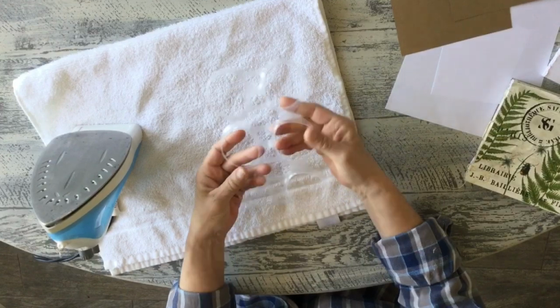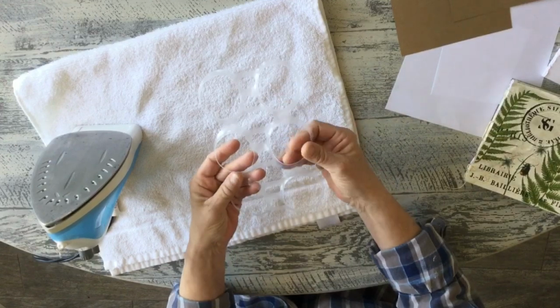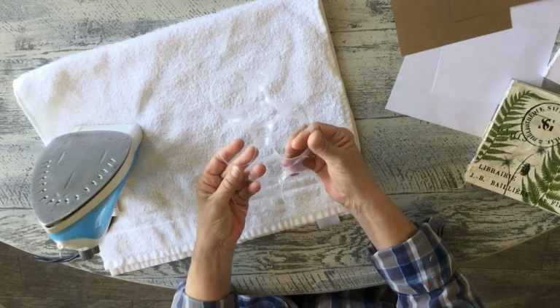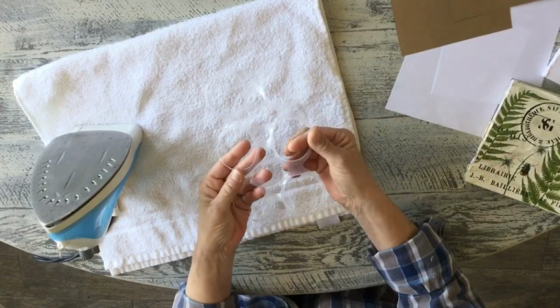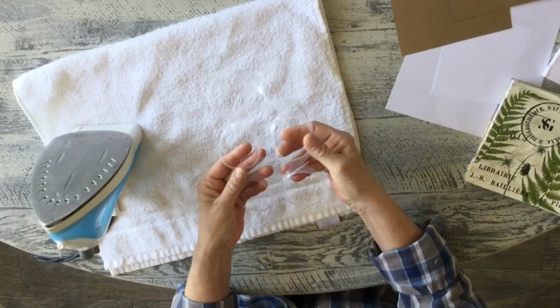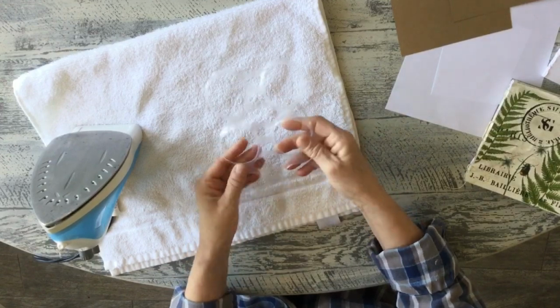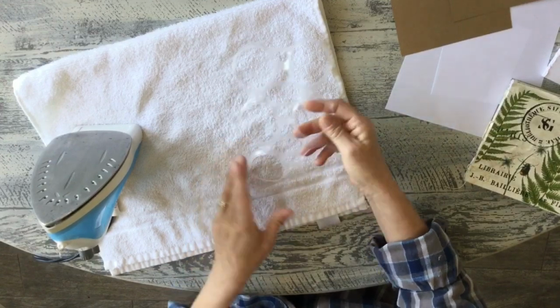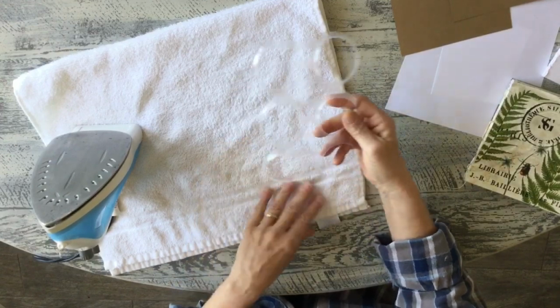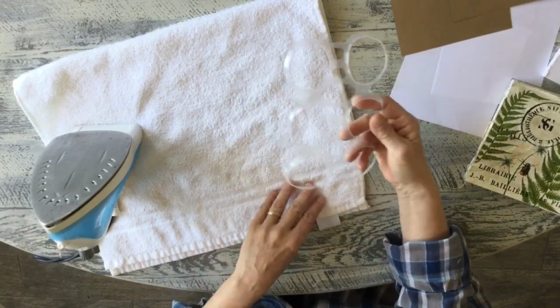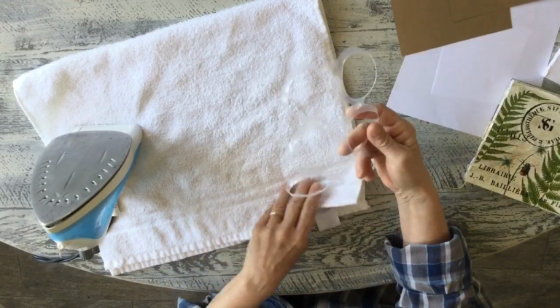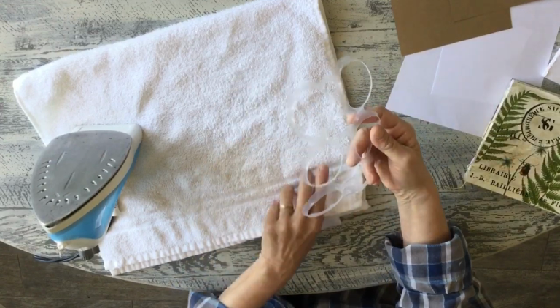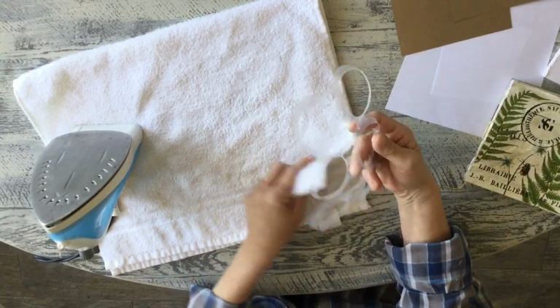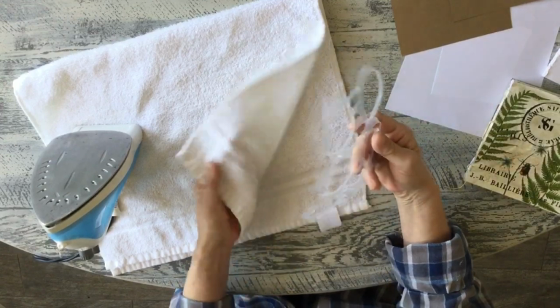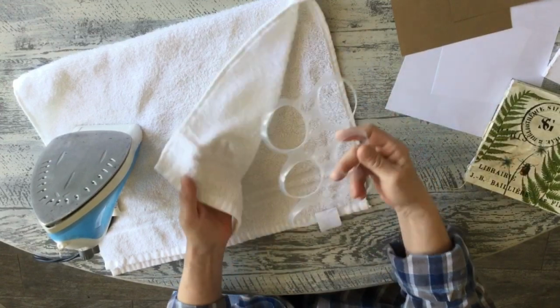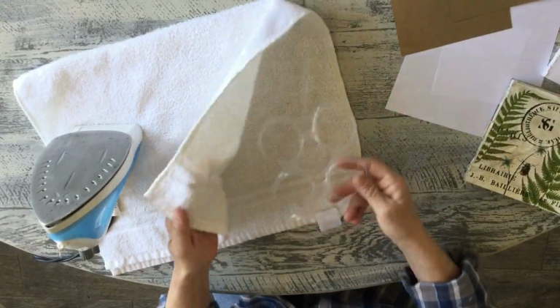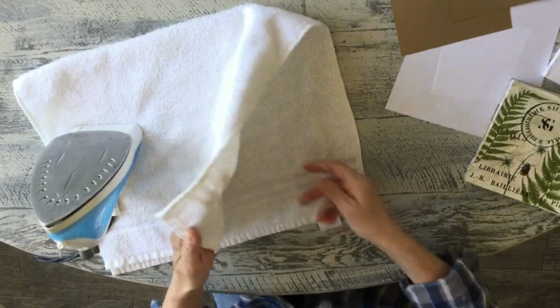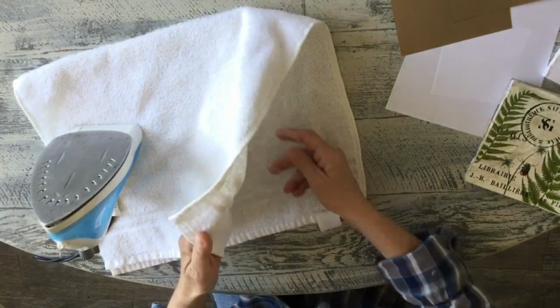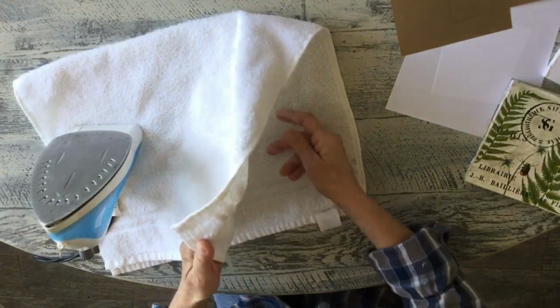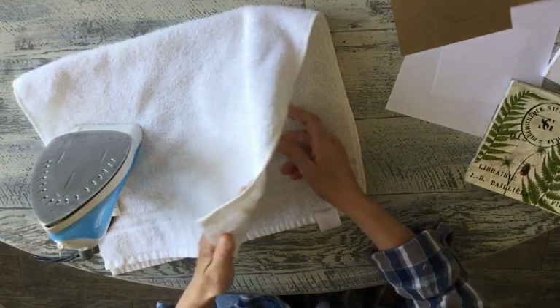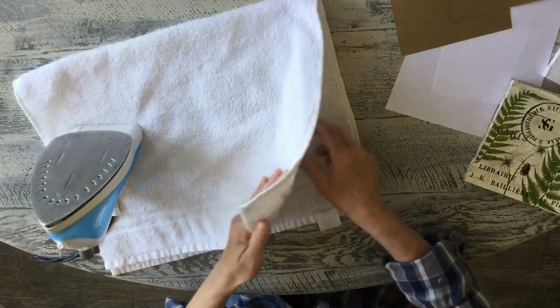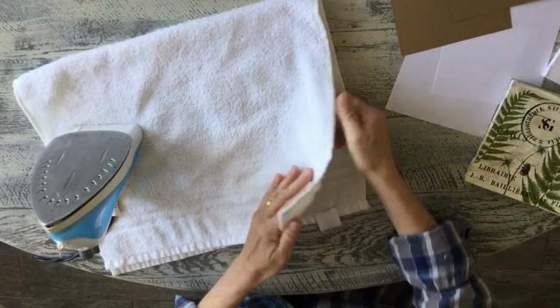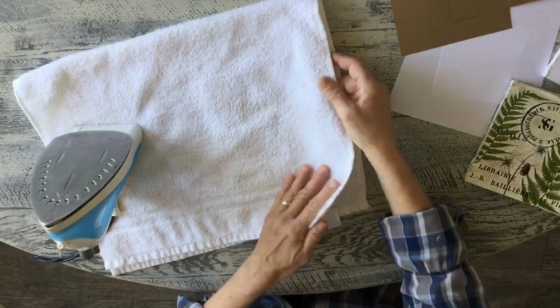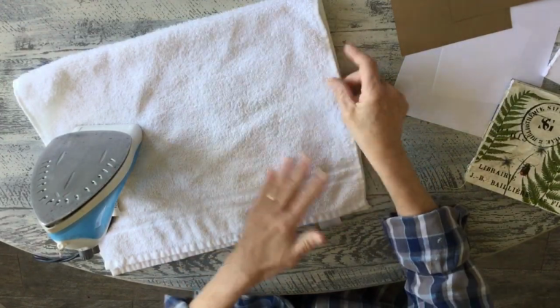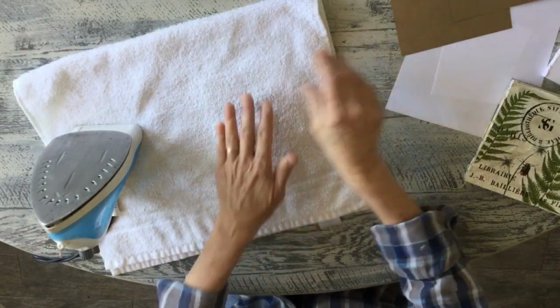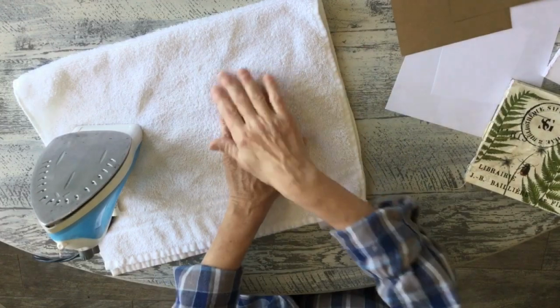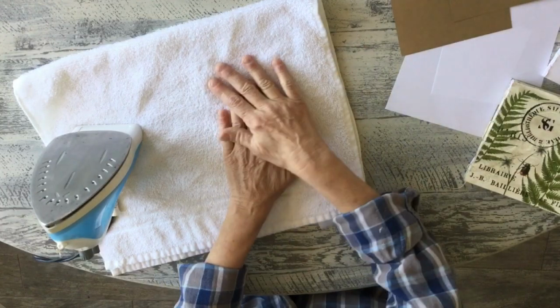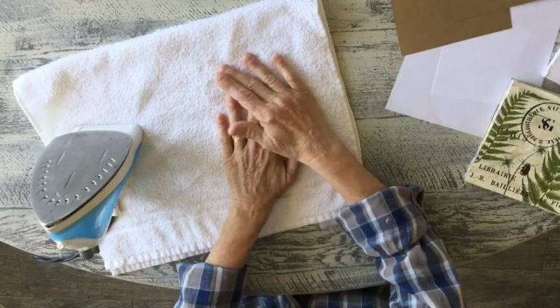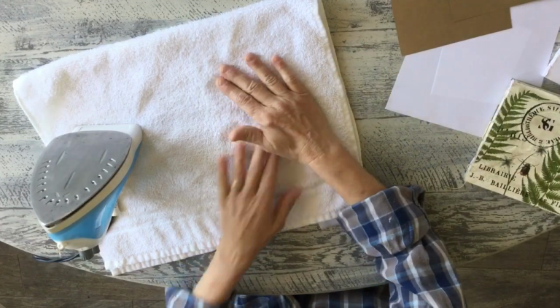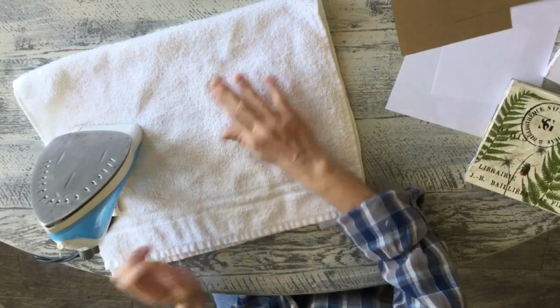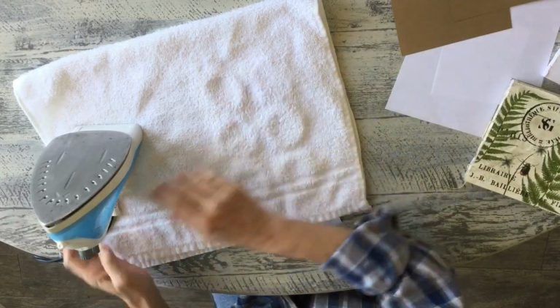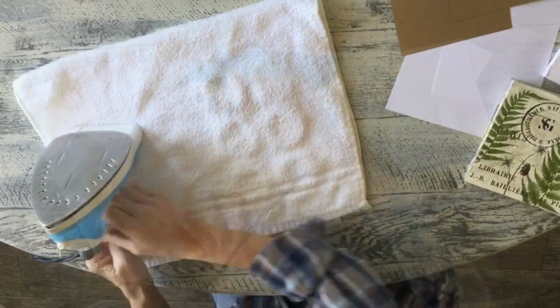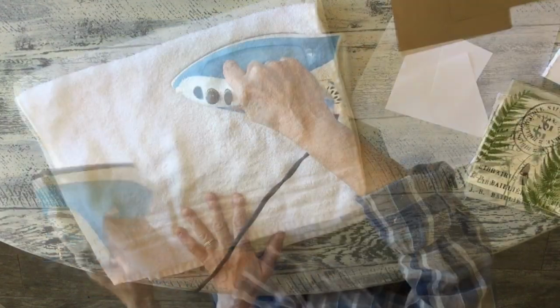So let's get to ironing this together. First I need to iron my six-pack can holder flat because it's kind of bubbled up, so I'm going to stick it in between a towel so I don't melt my iron onto the plastic.